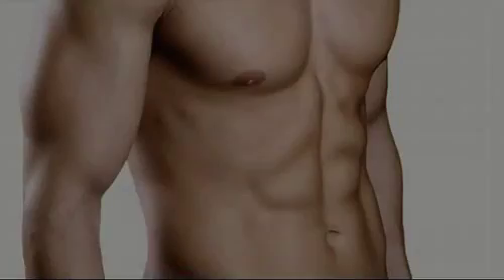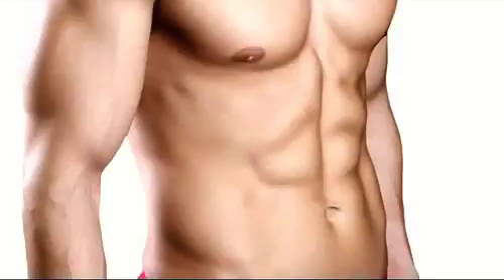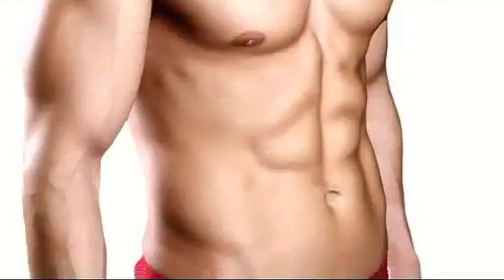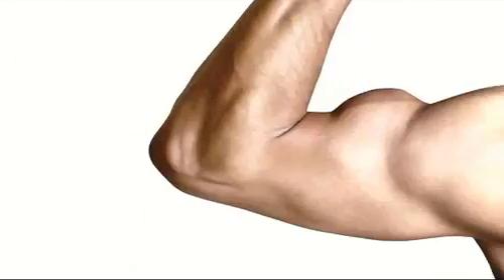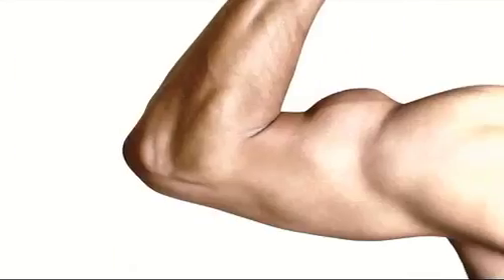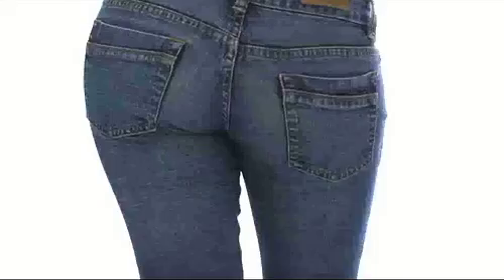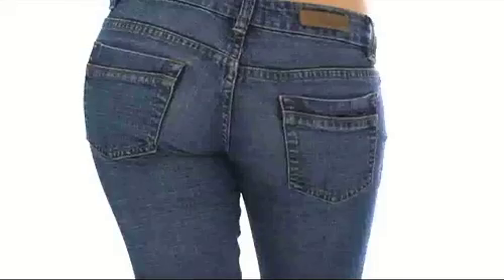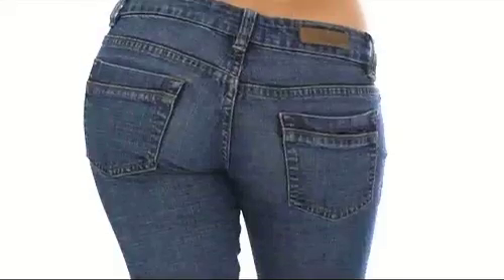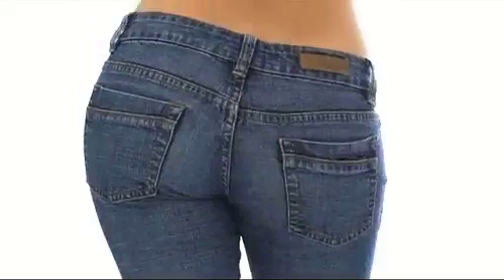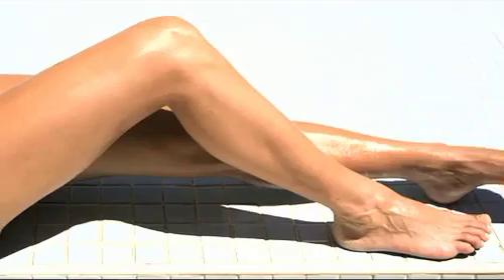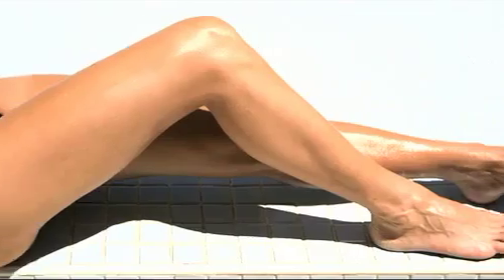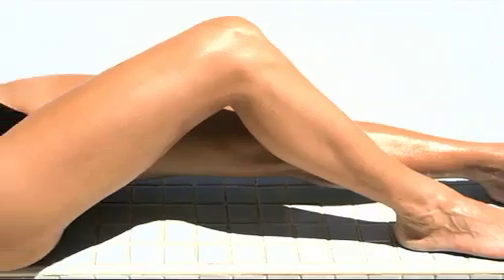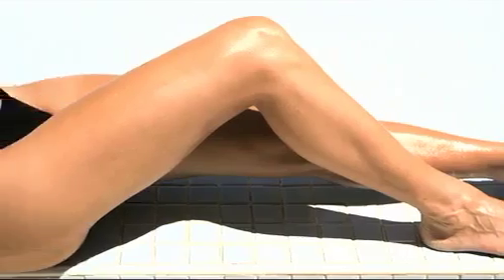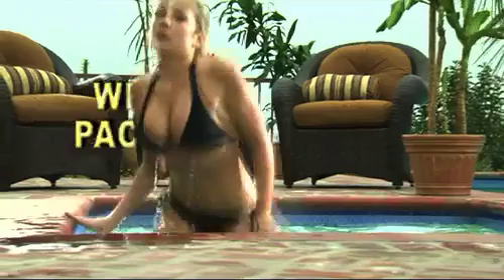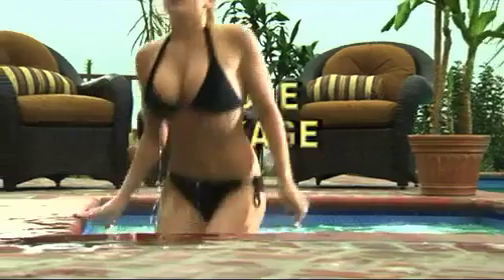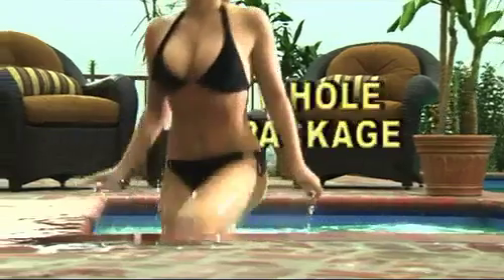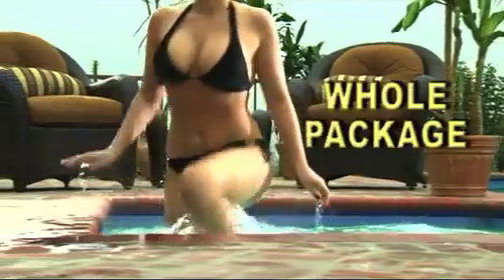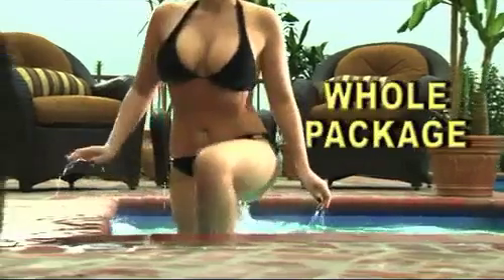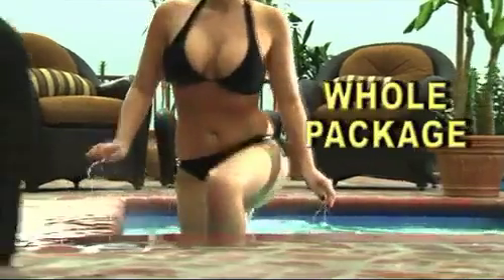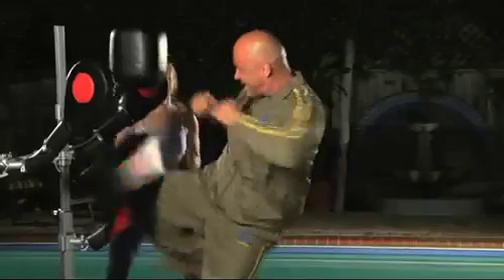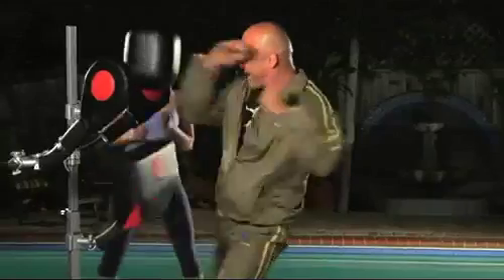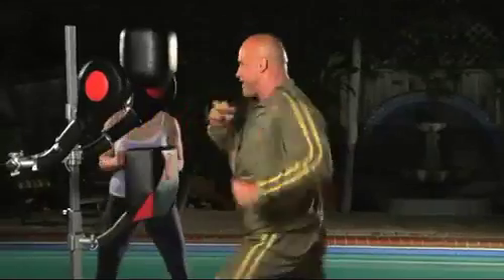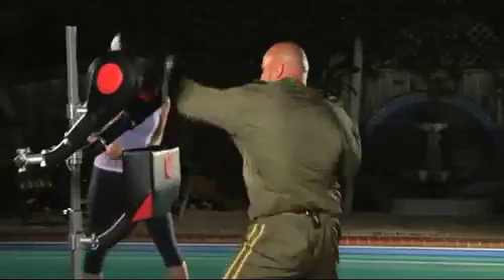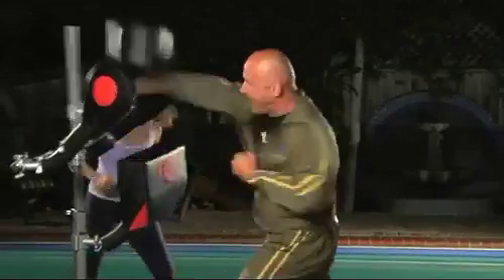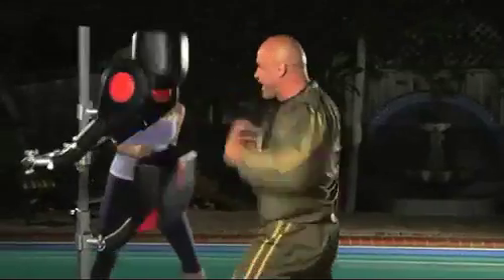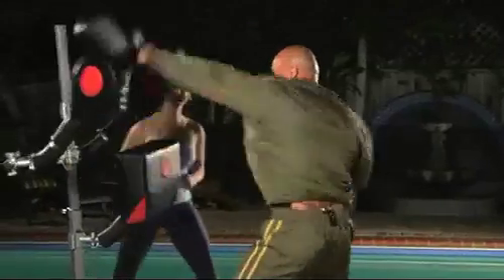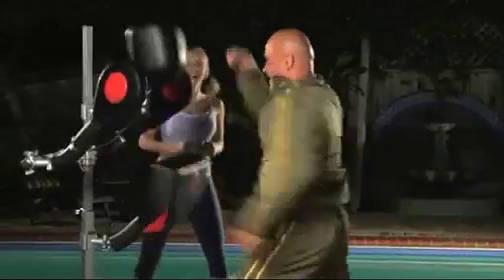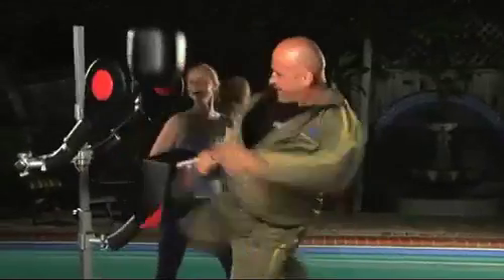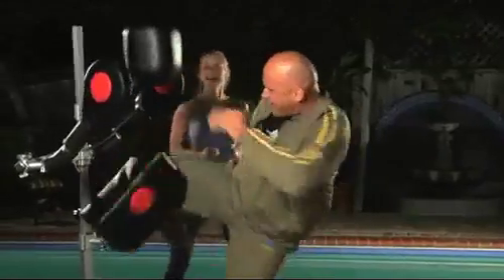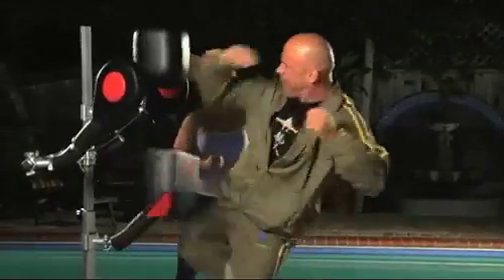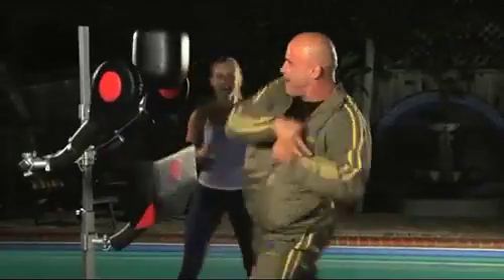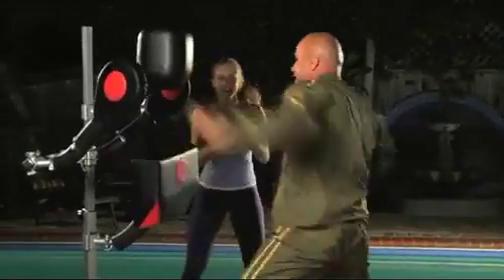Now you can sculpt your entire body, the whole package, while learning real self-defense techniques.